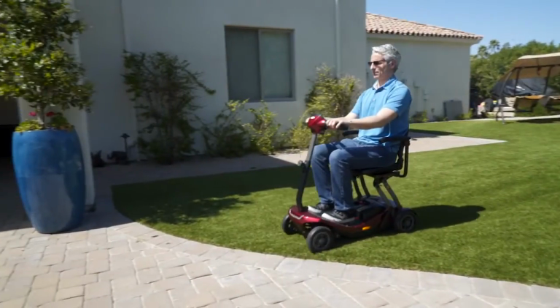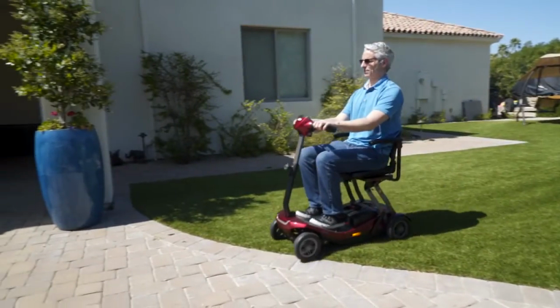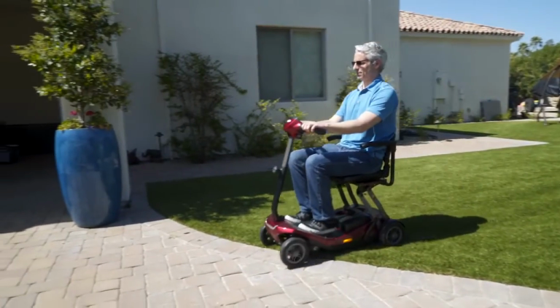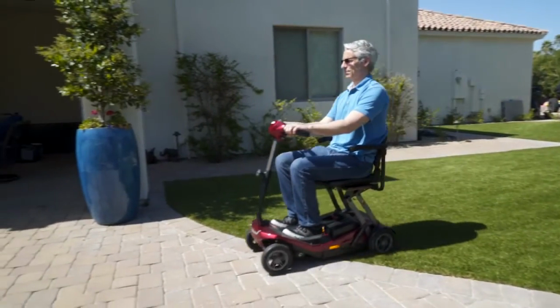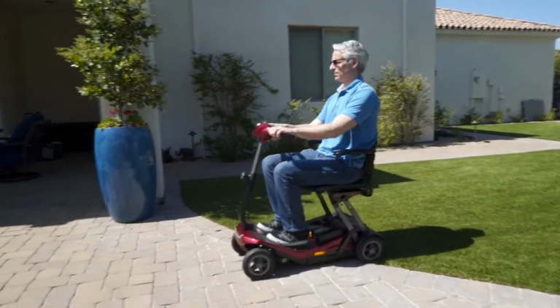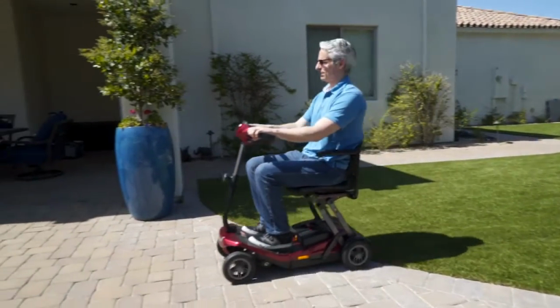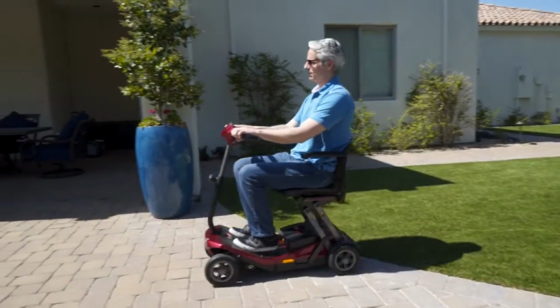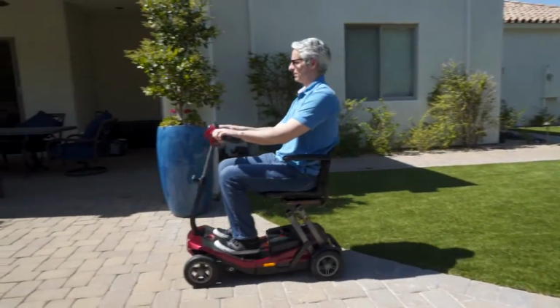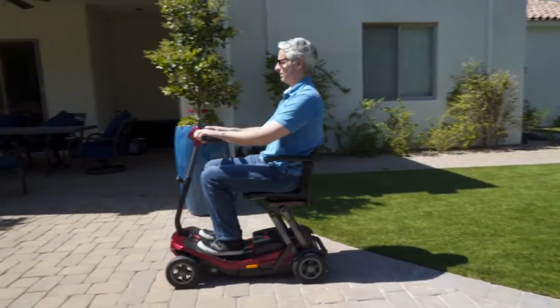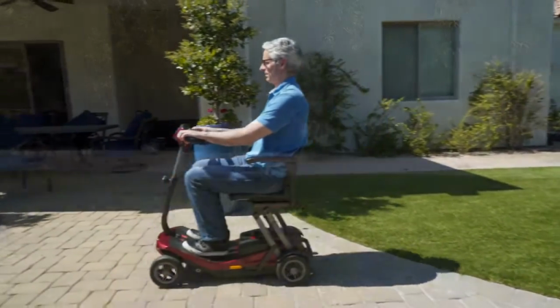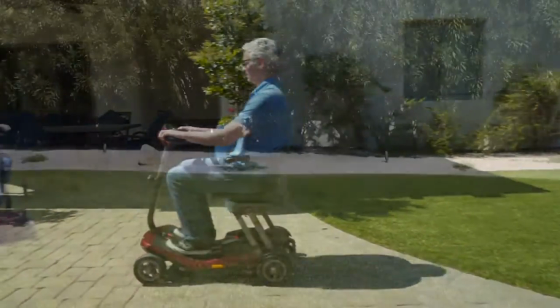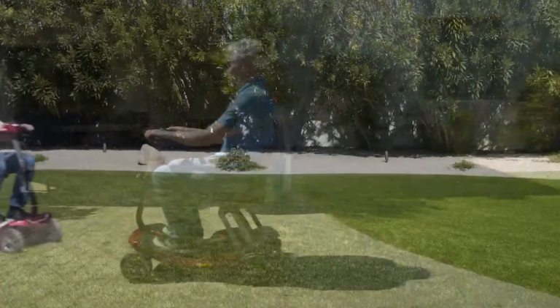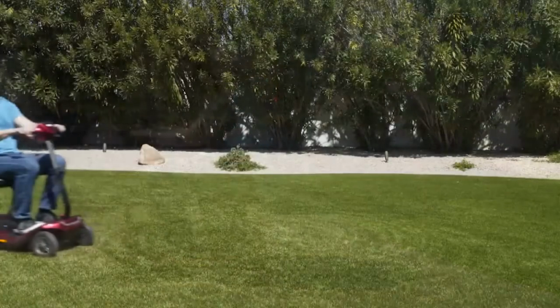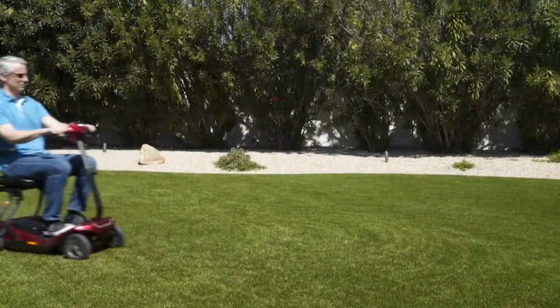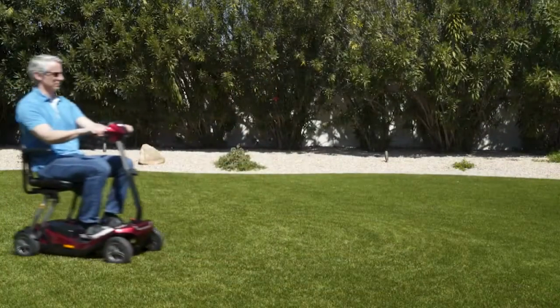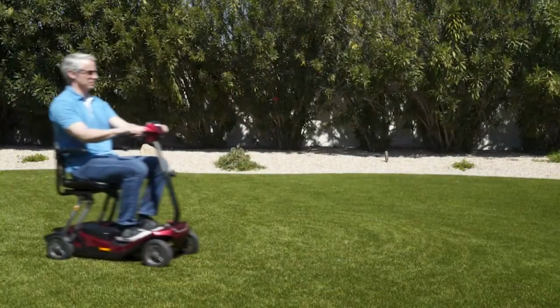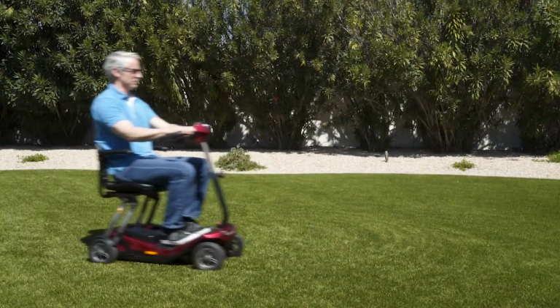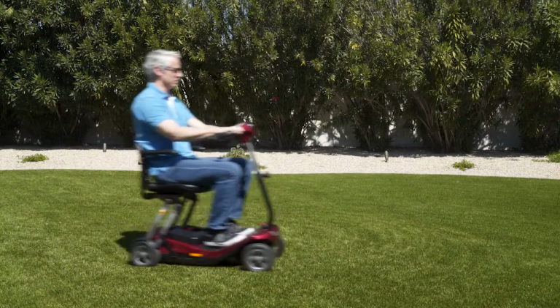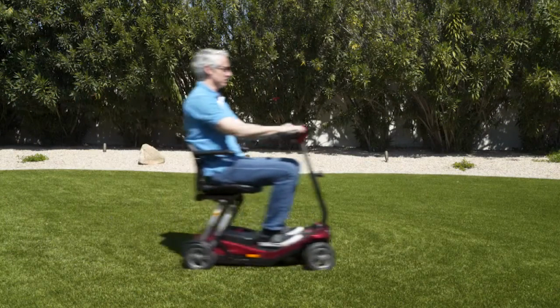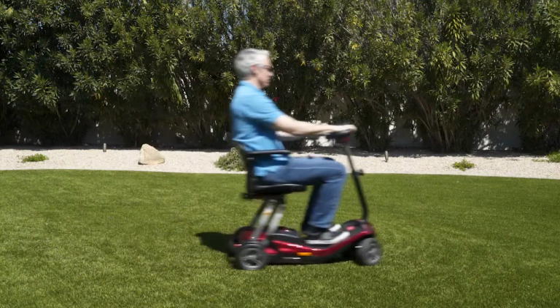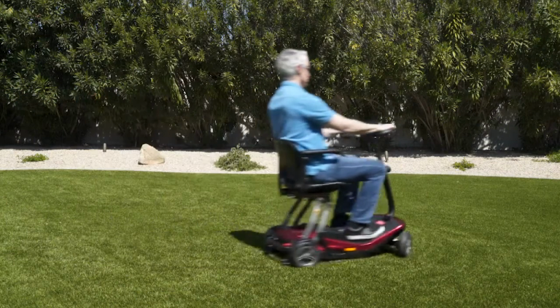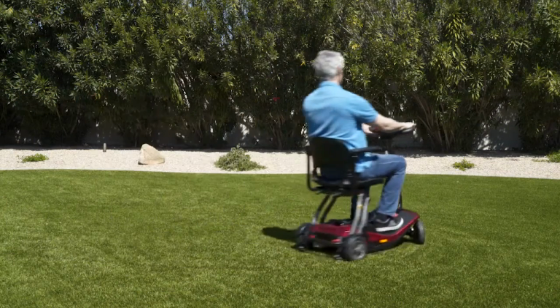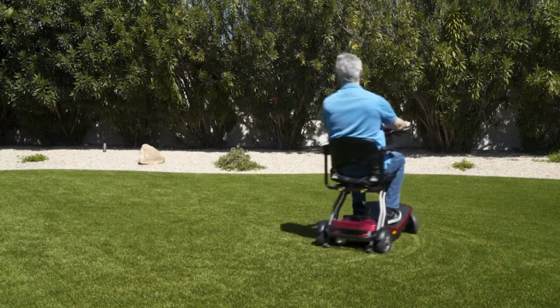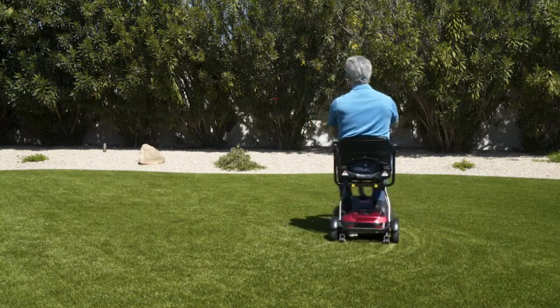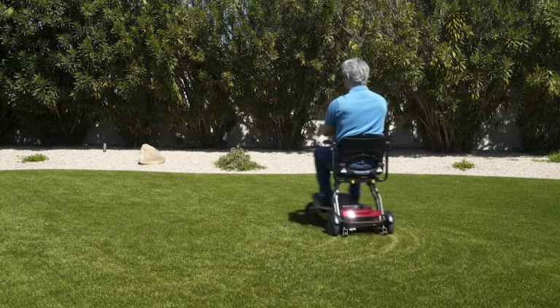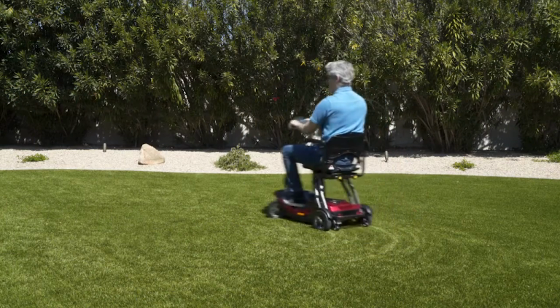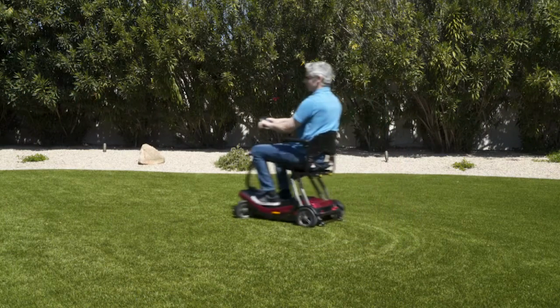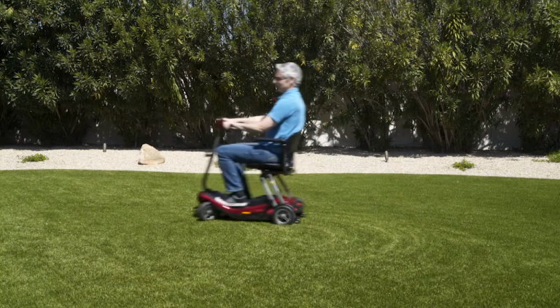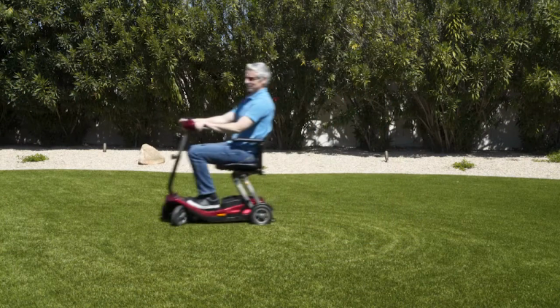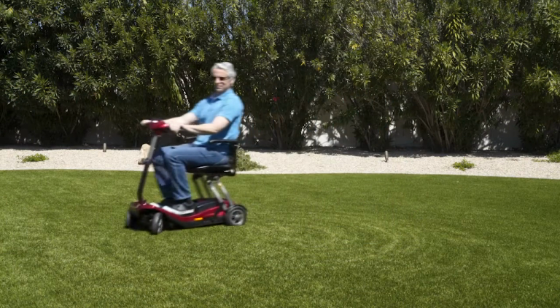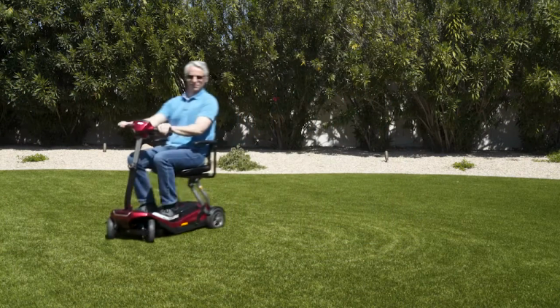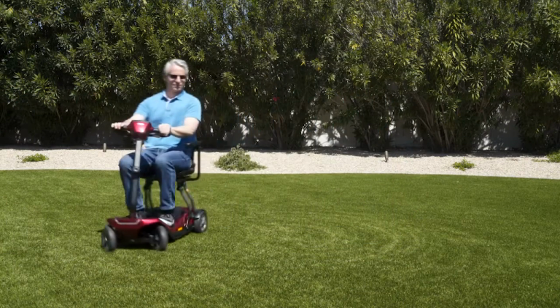Equally at home on grass or pavement, the Remo's tight 44-inch turning radius makes it a breeze to ride anywhere you want to go.